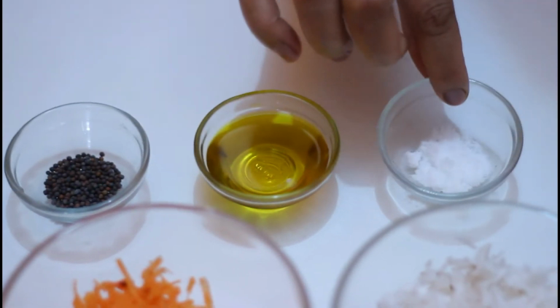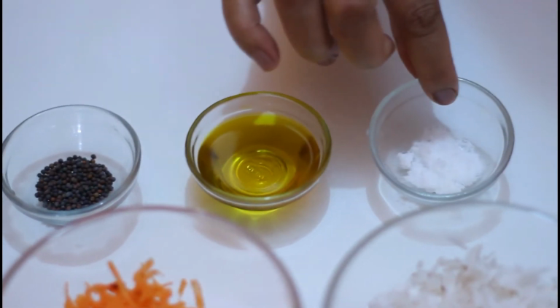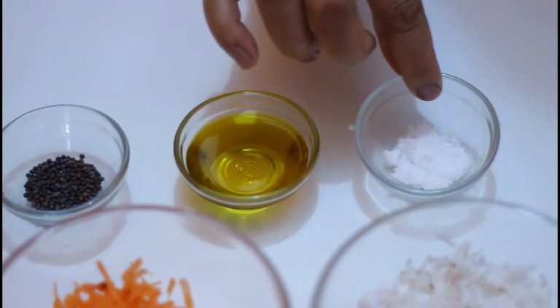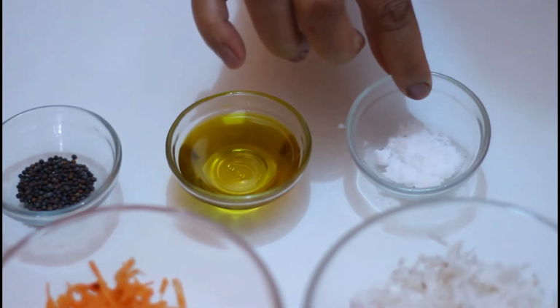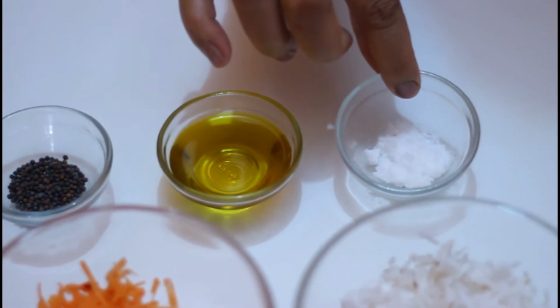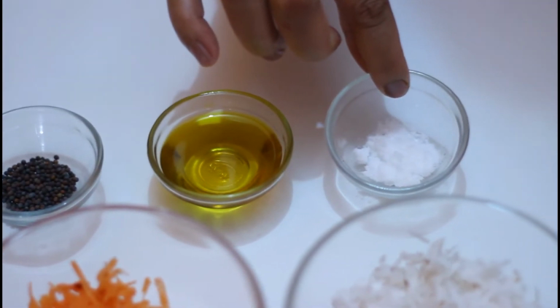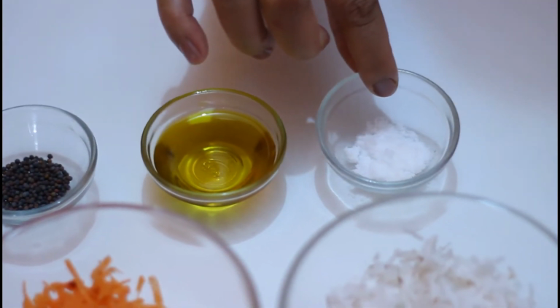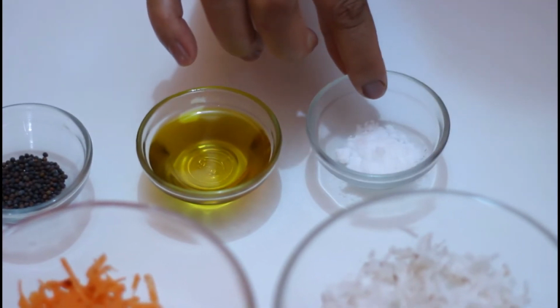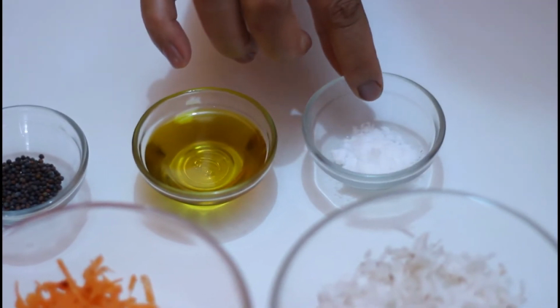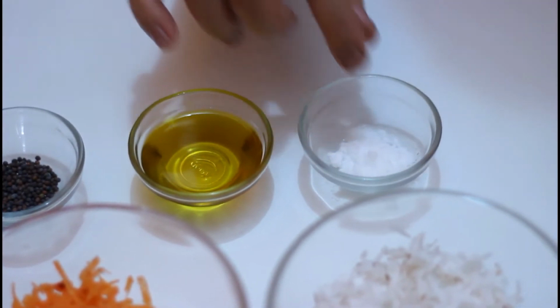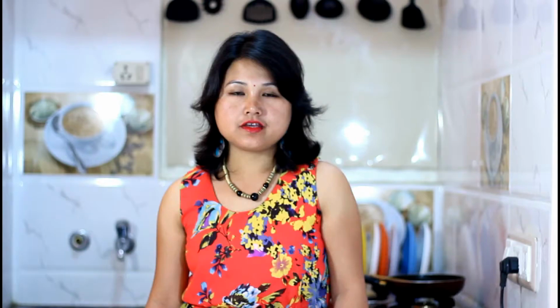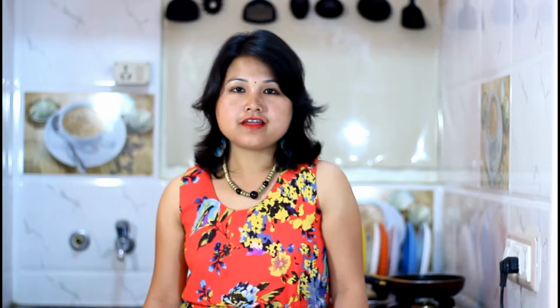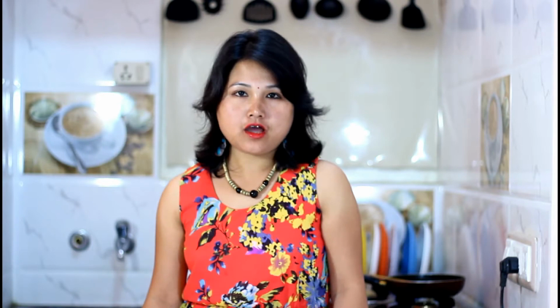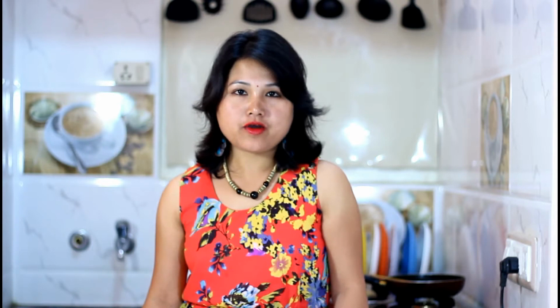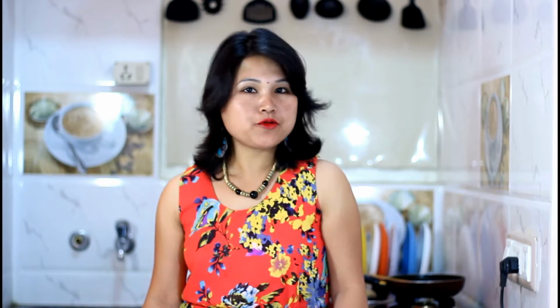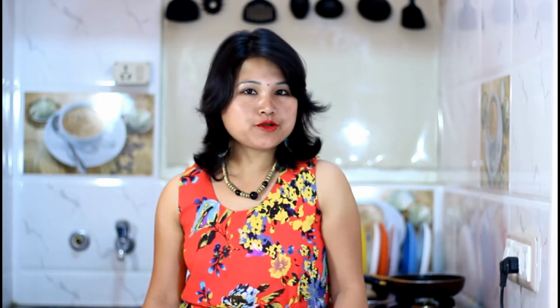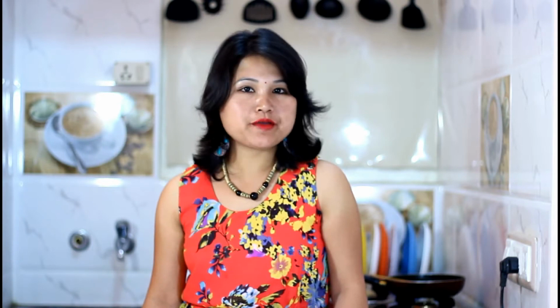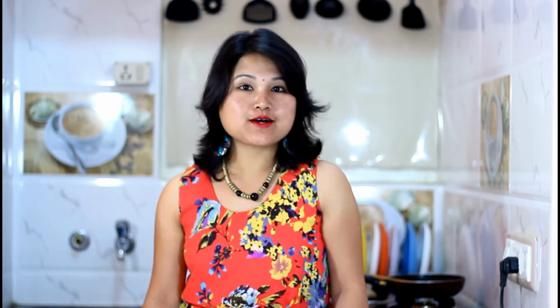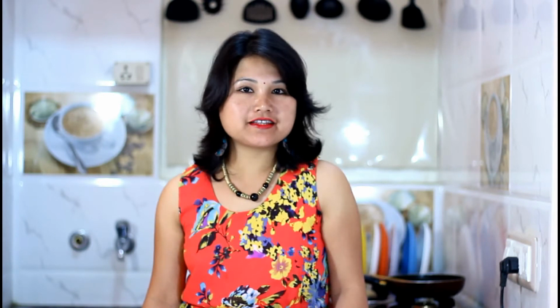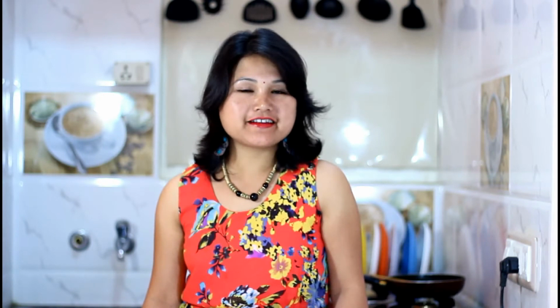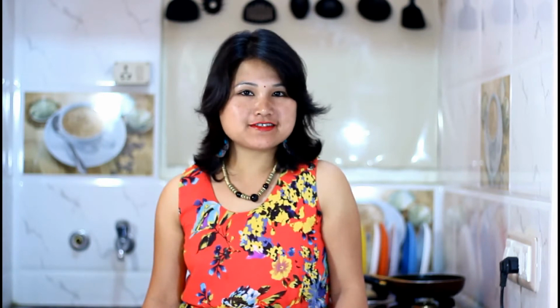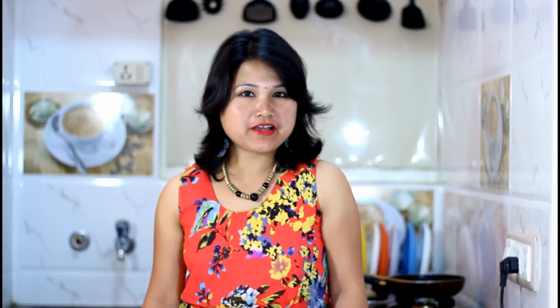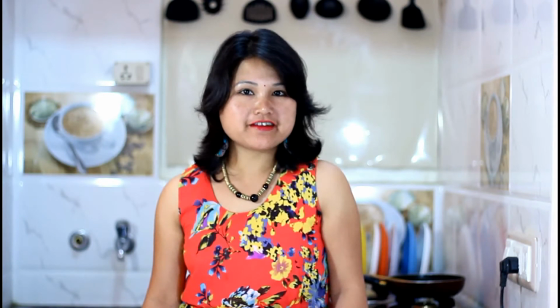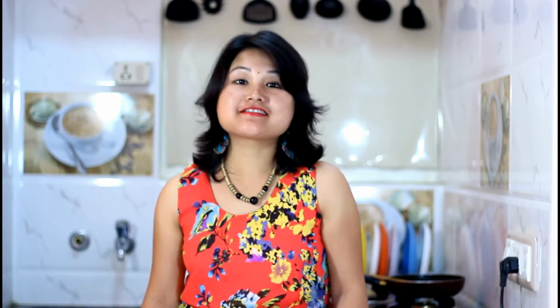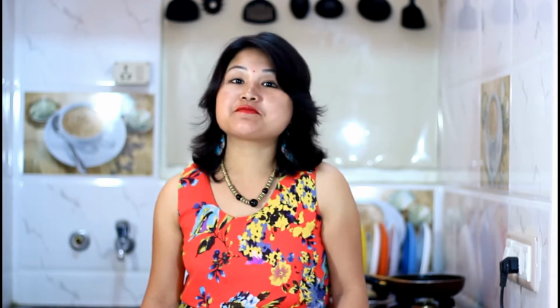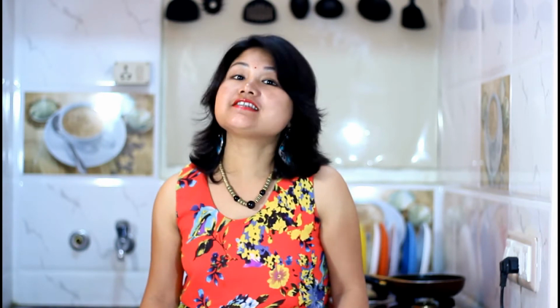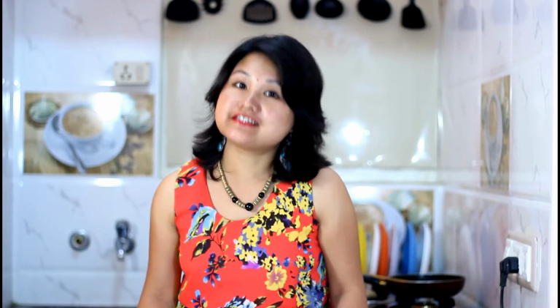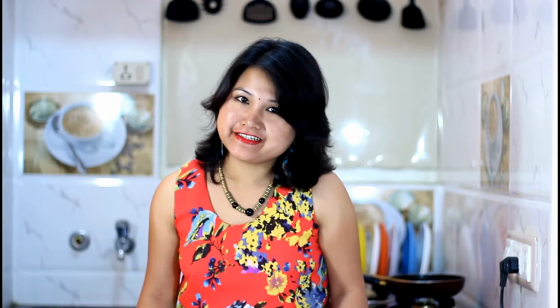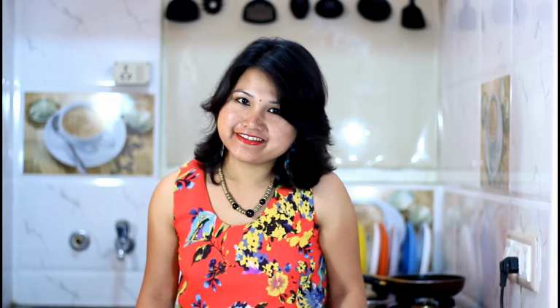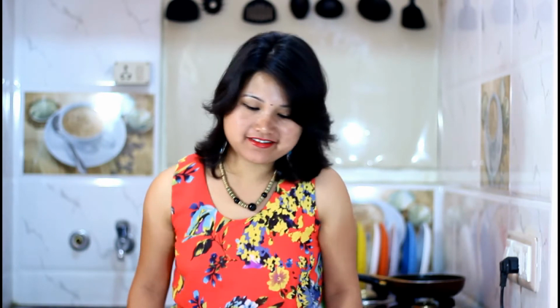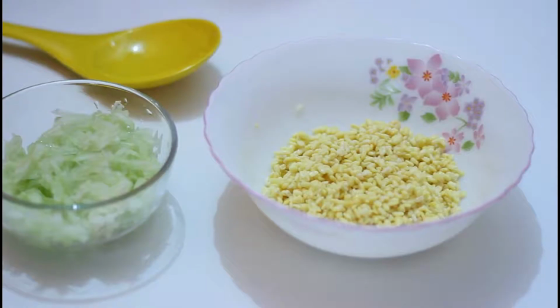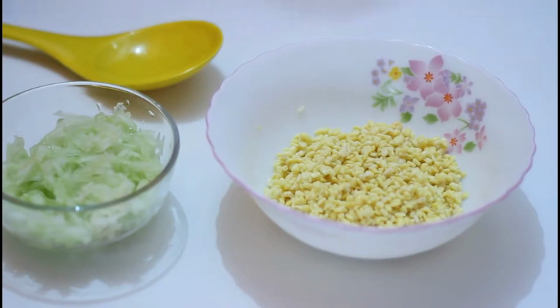This is half a teaspoon of black mustard seeds, 3 spoons of mustard oil, and half a teaspoon of salt. Now I am going to mix all the ingredients together except the seasoning.